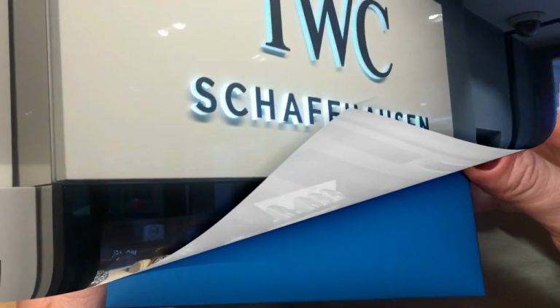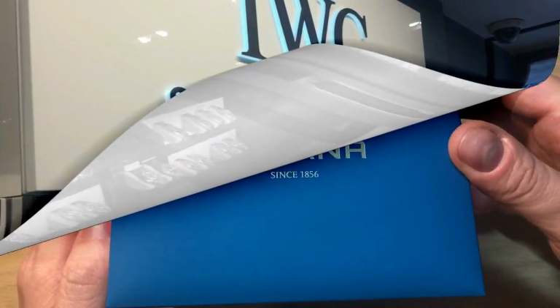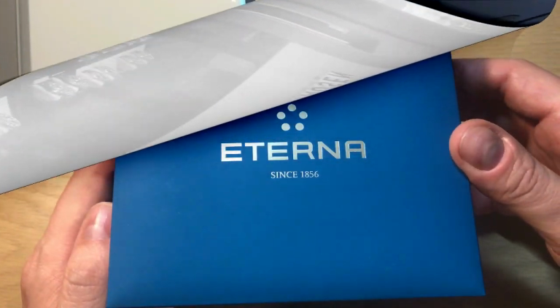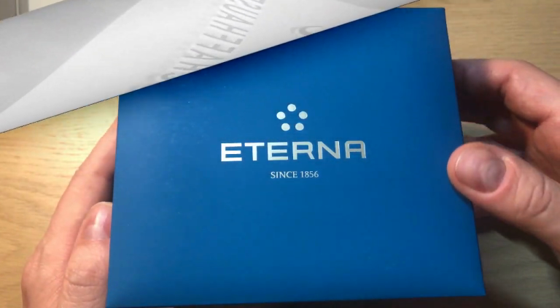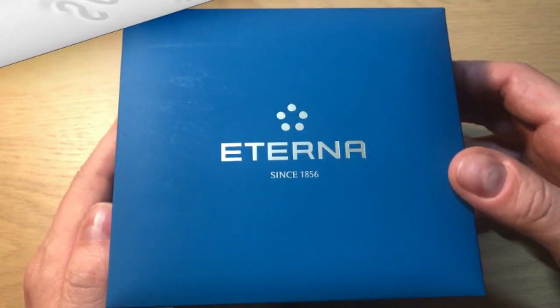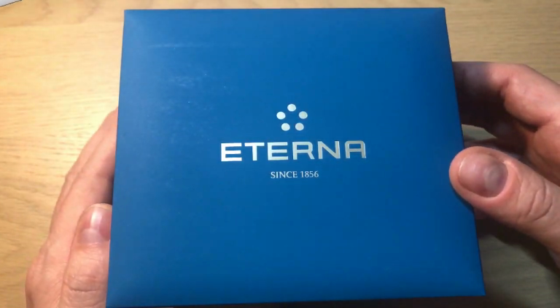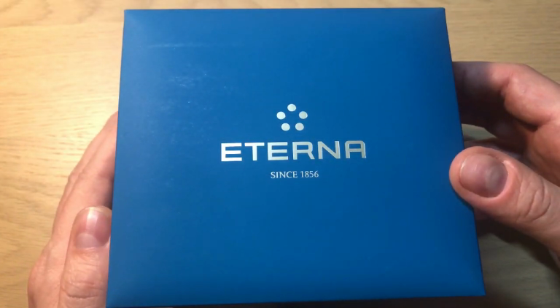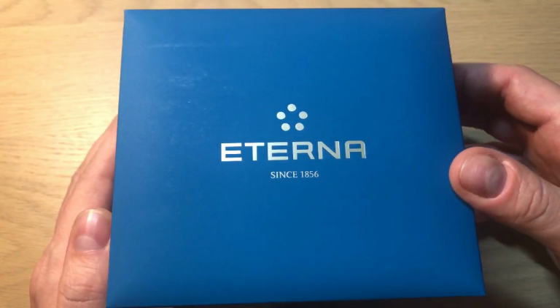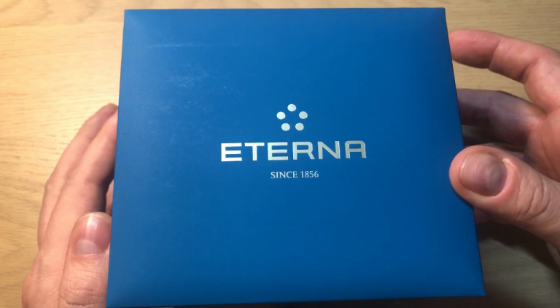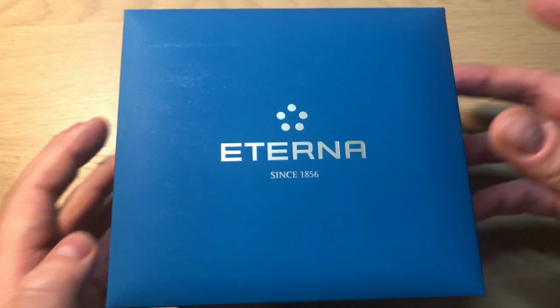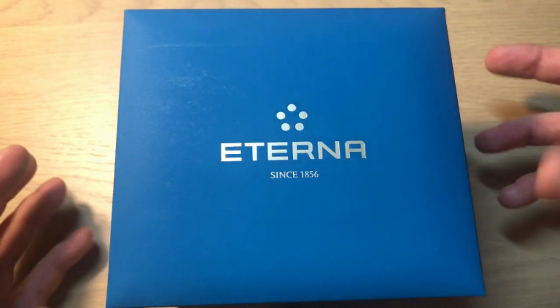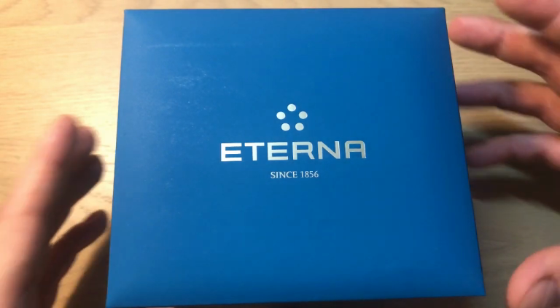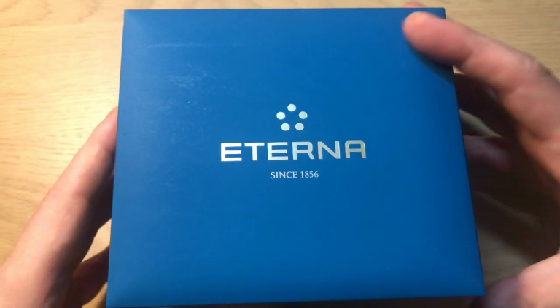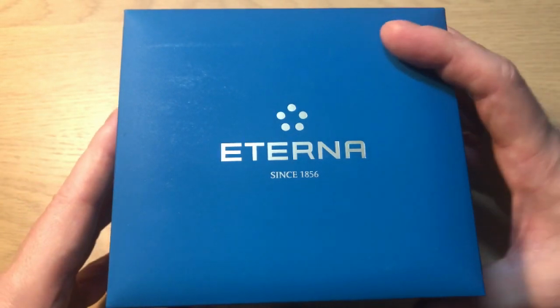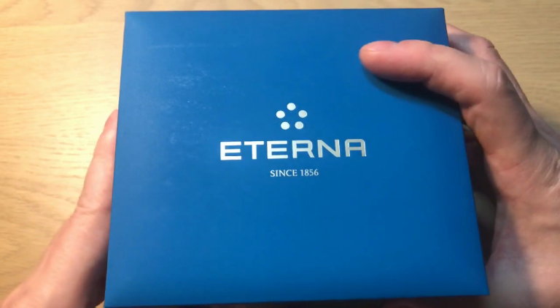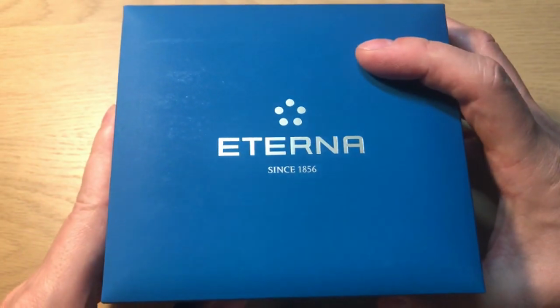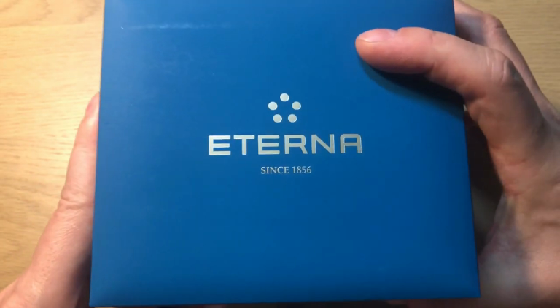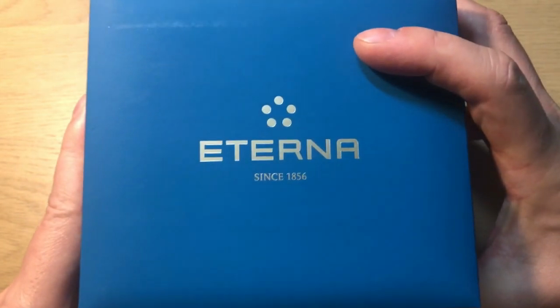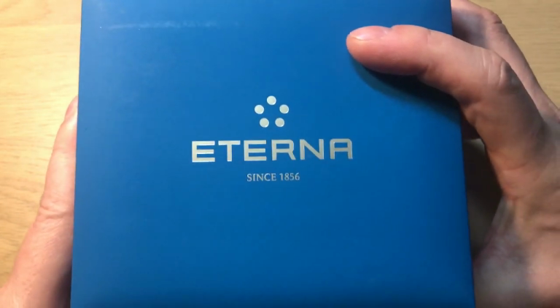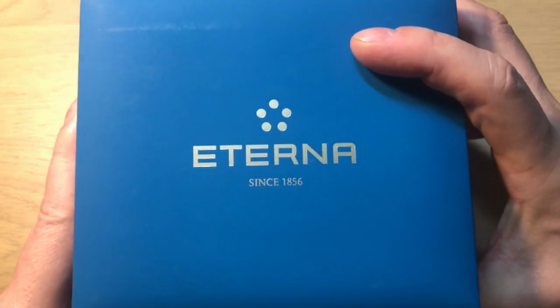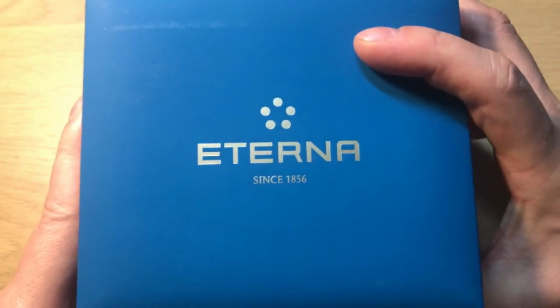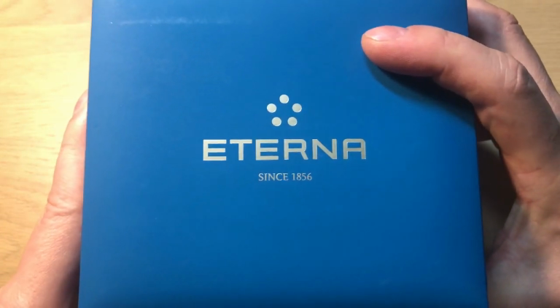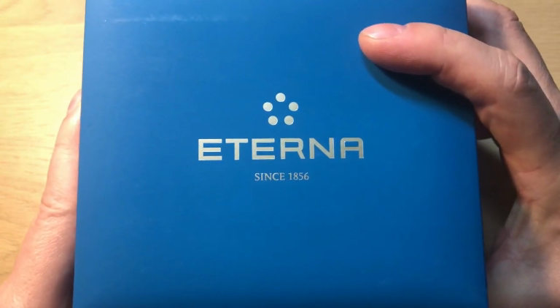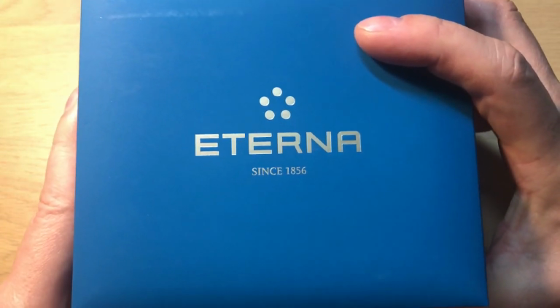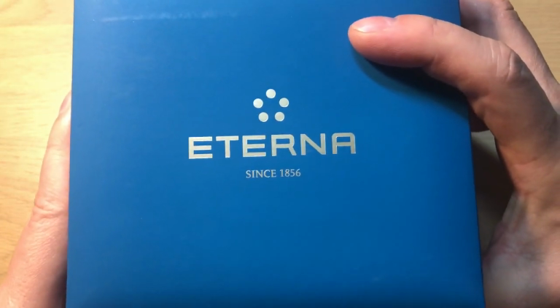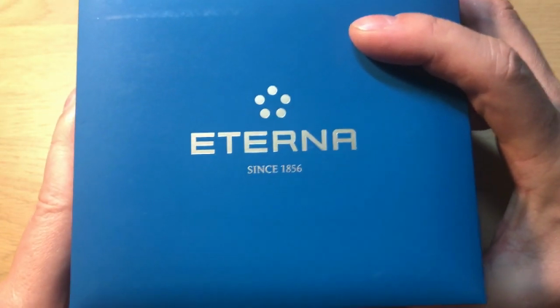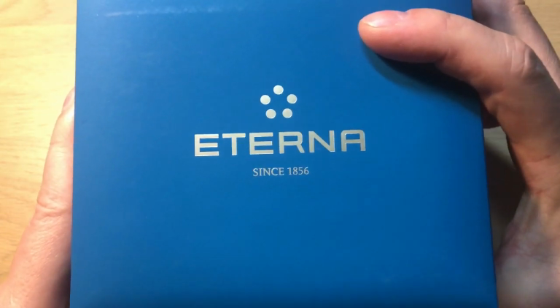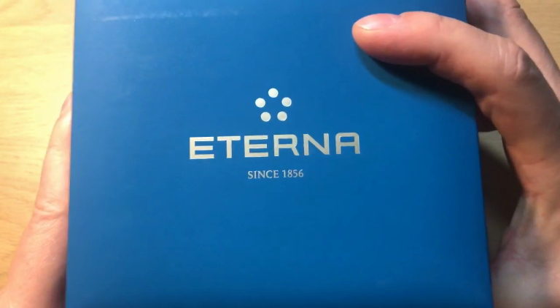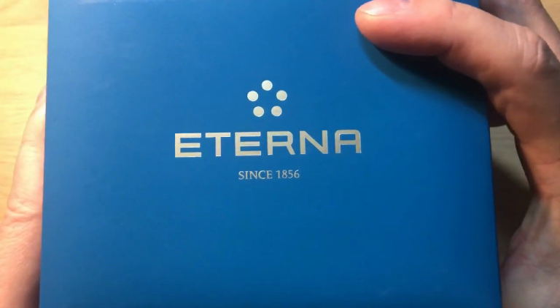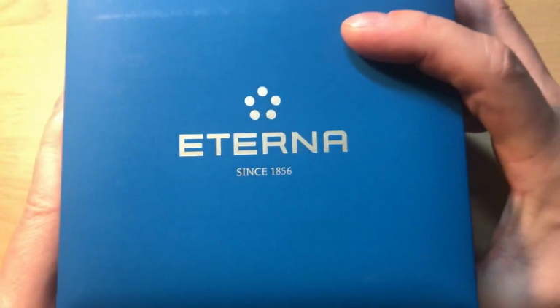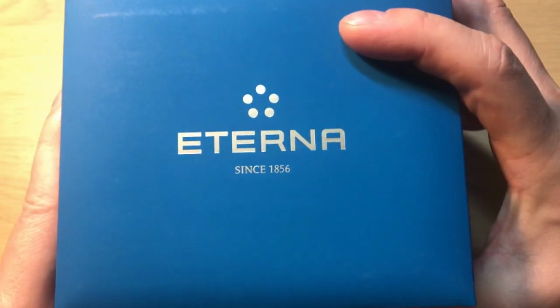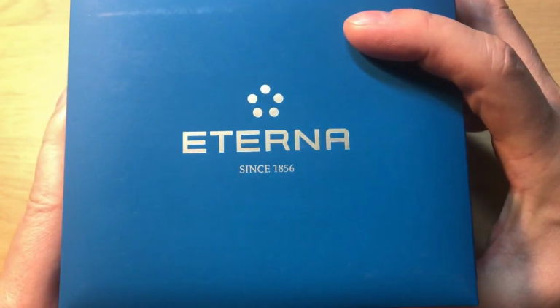Hello watch fans, it's Anders here on the WatchOn channel. Today a review of my very first Eterna watch.